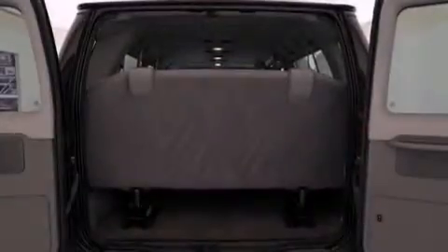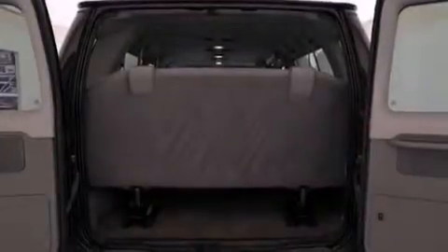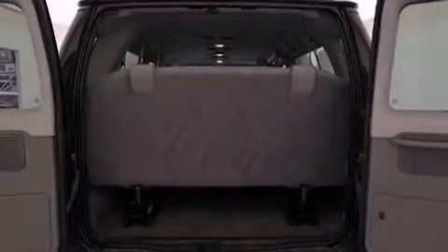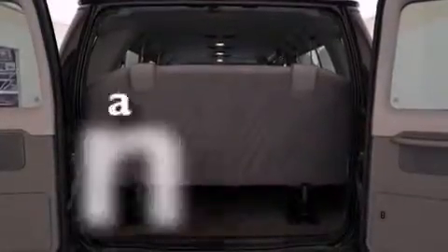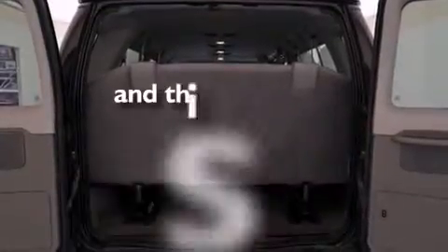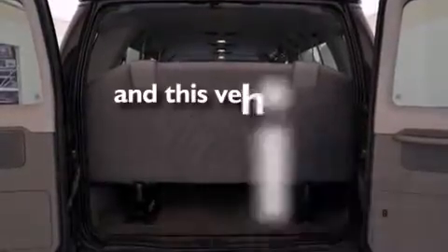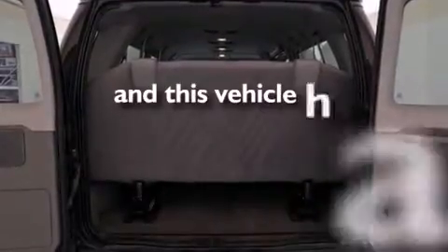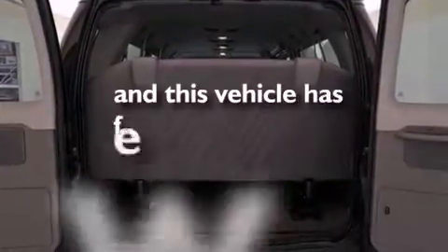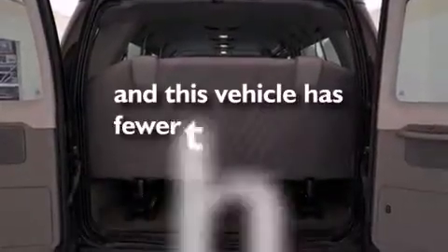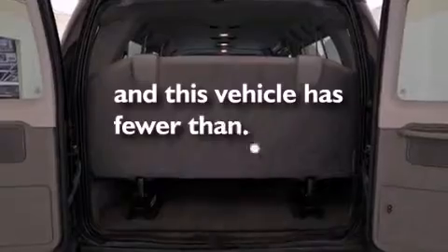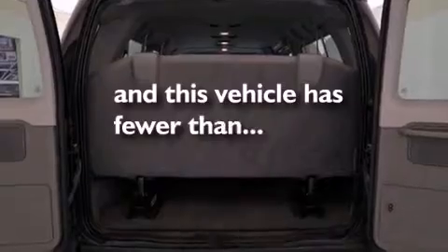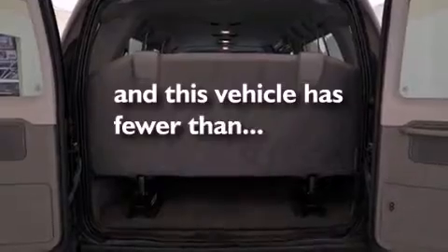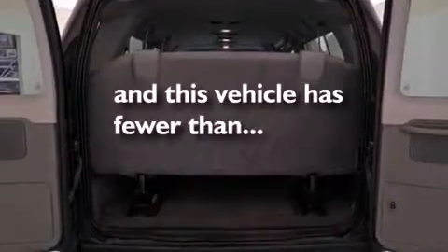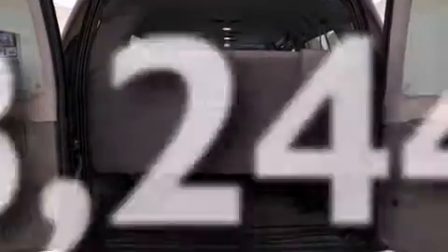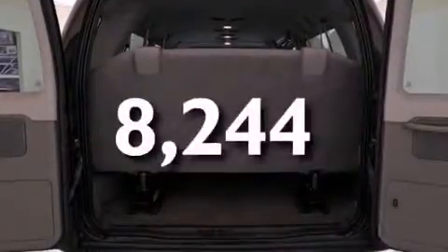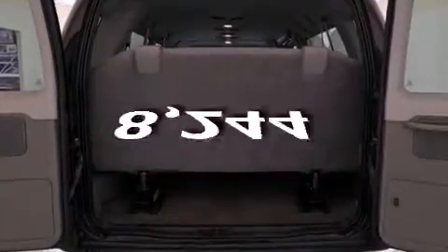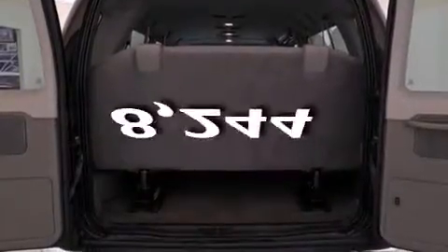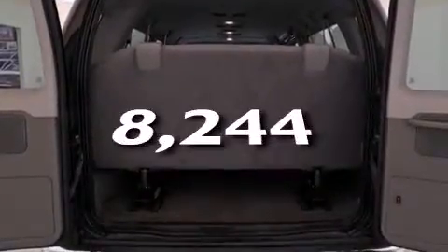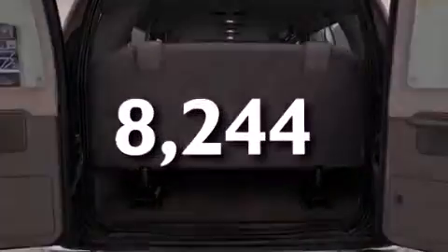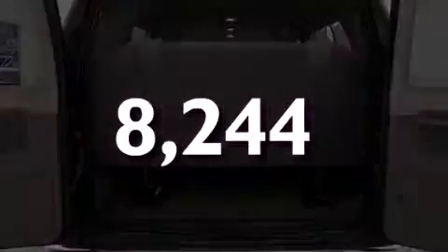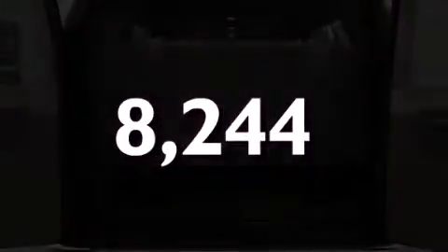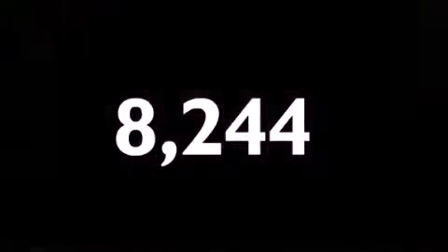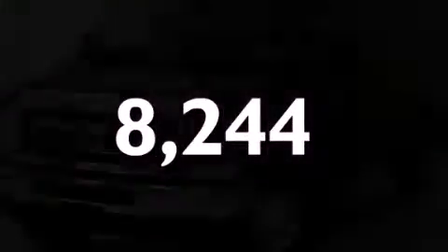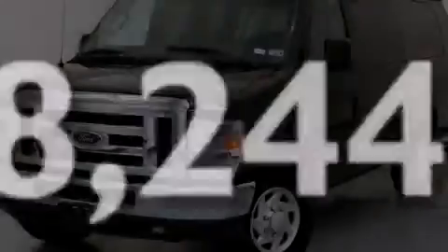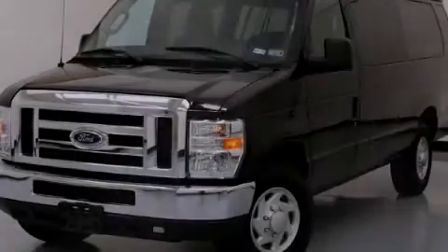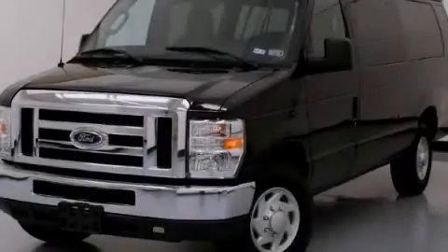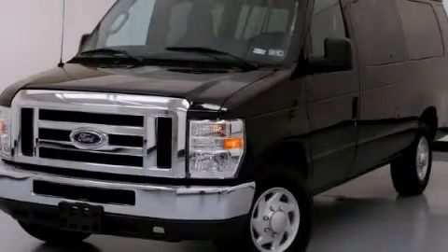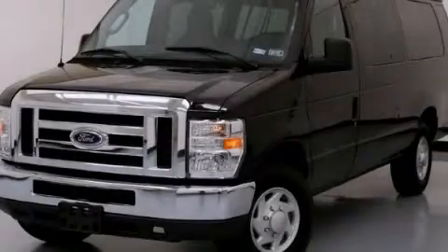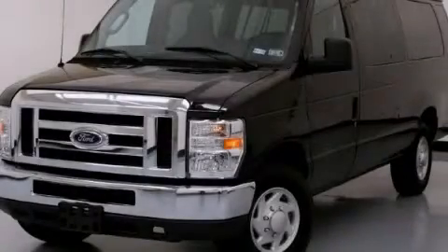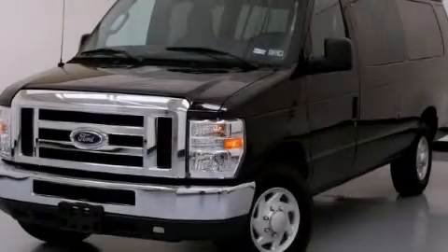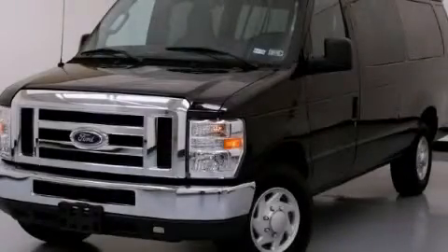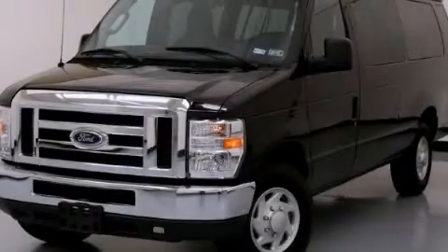This vehicle has fewer than 9,000 miles on the odometer. Please call today to reserve this vehicle for a test drive.